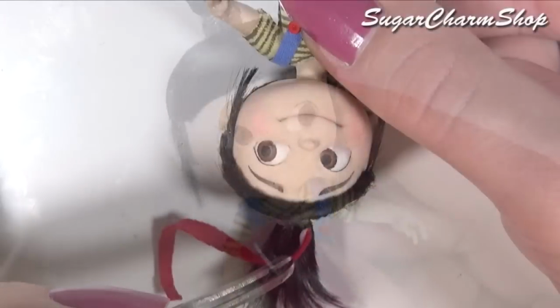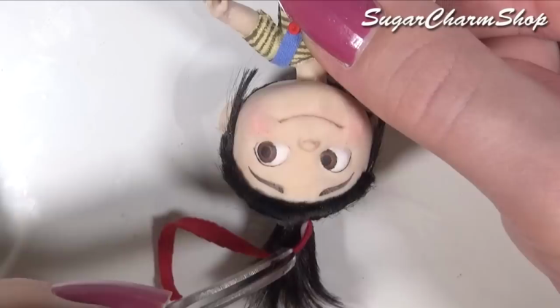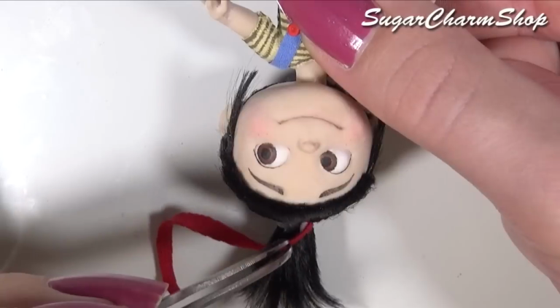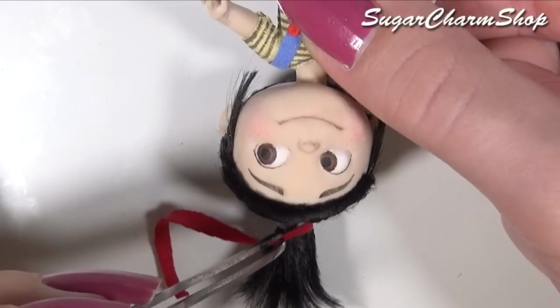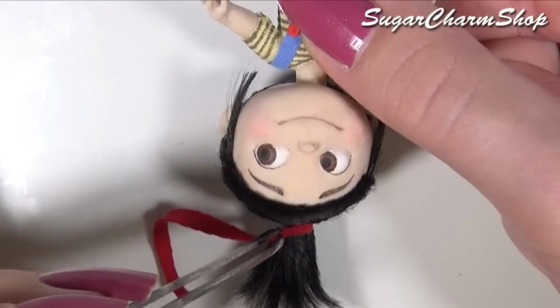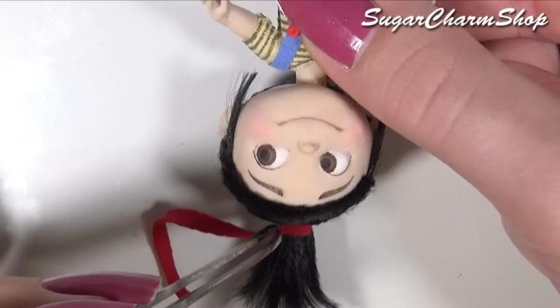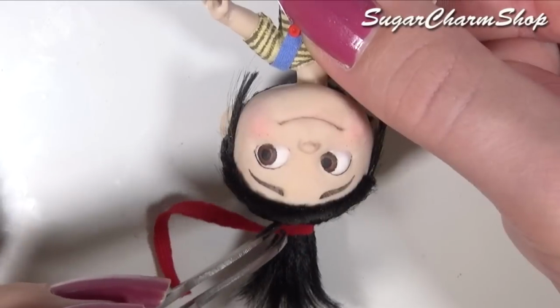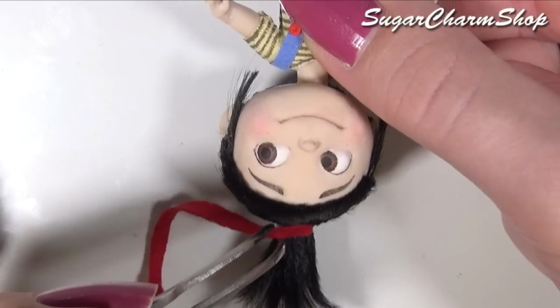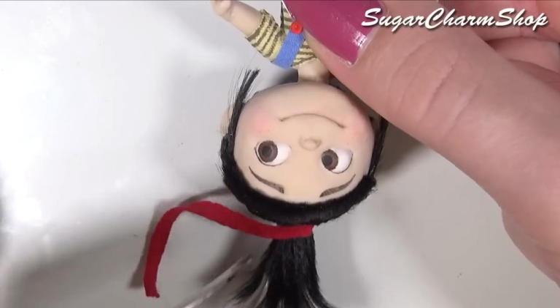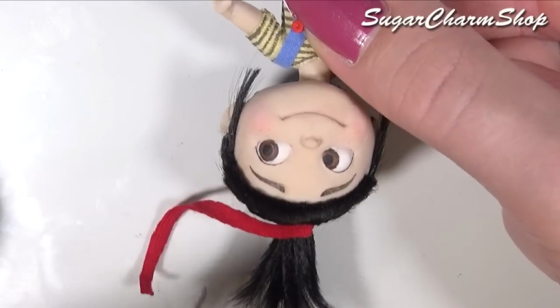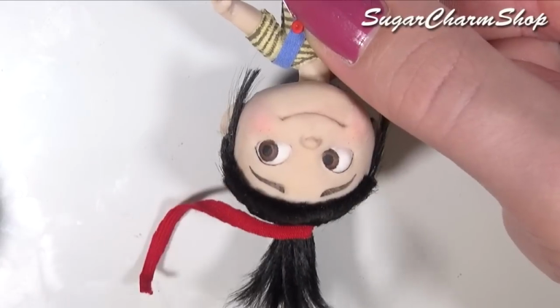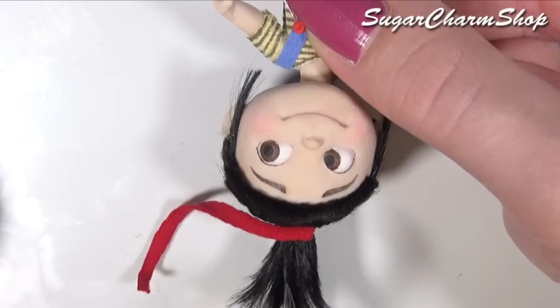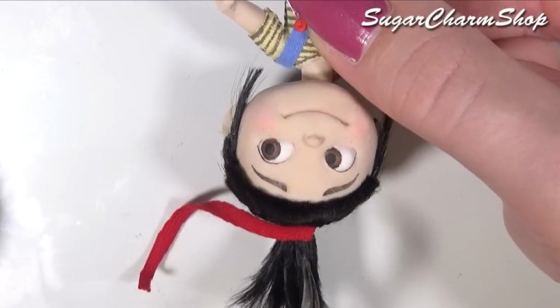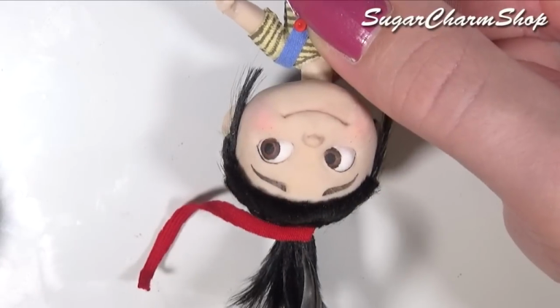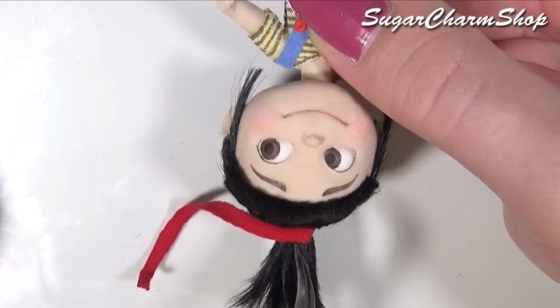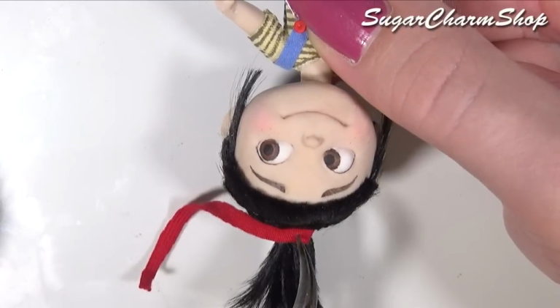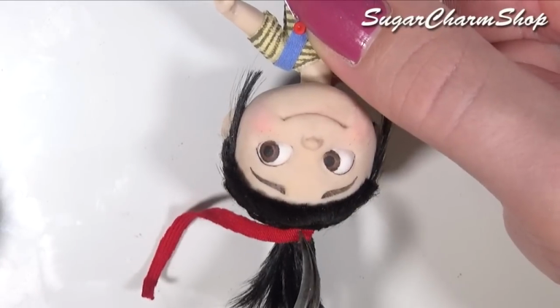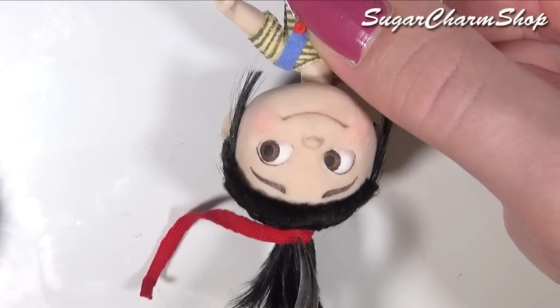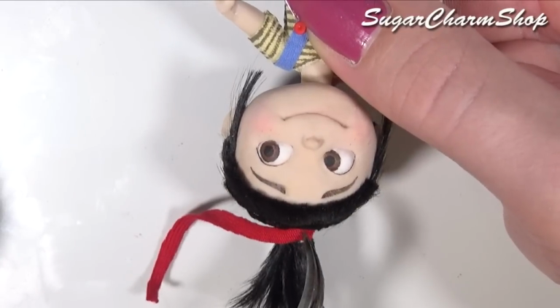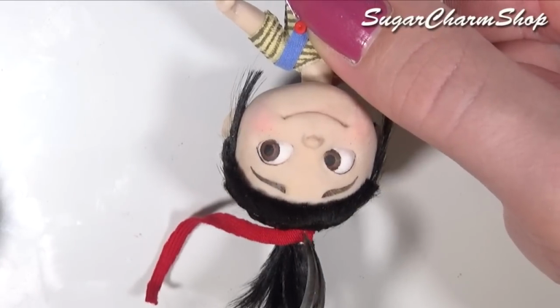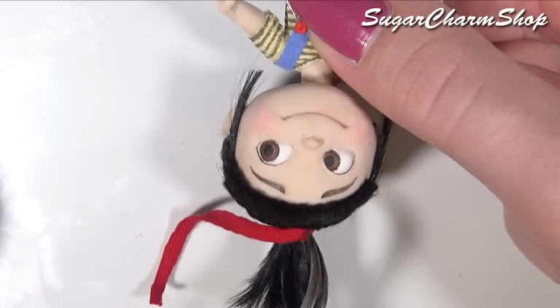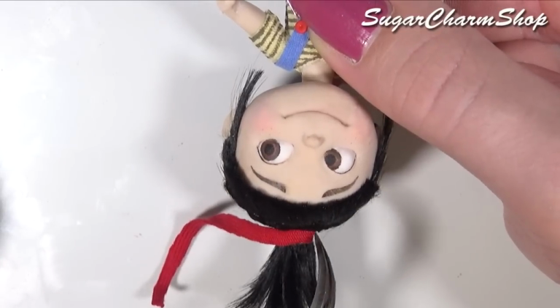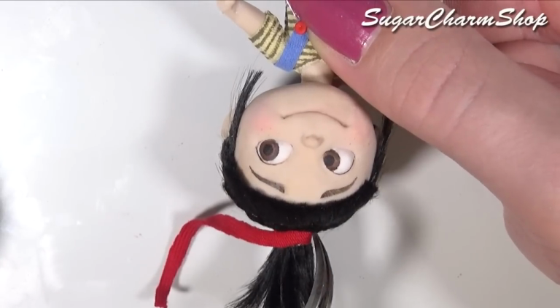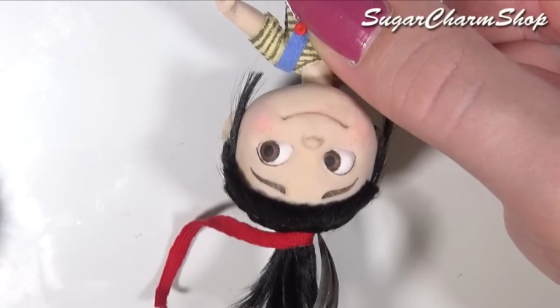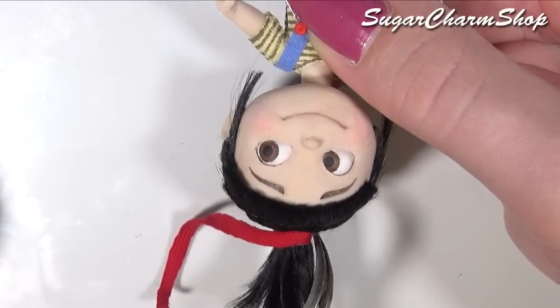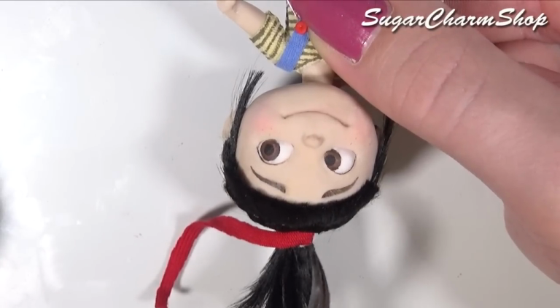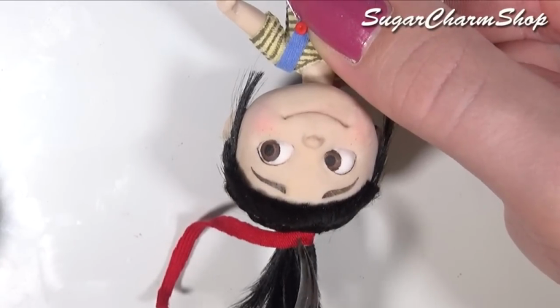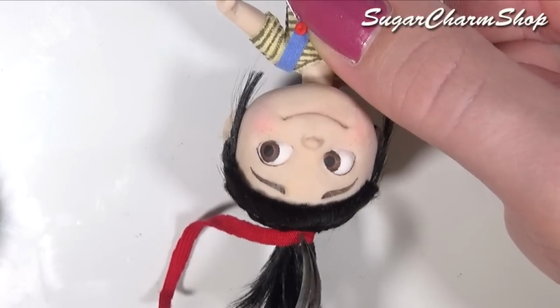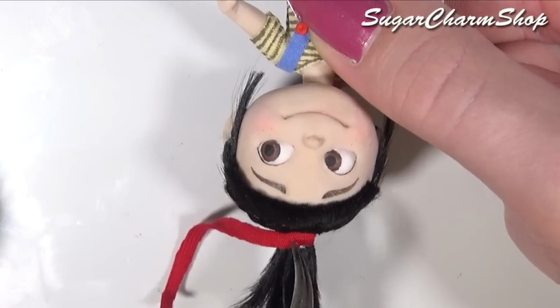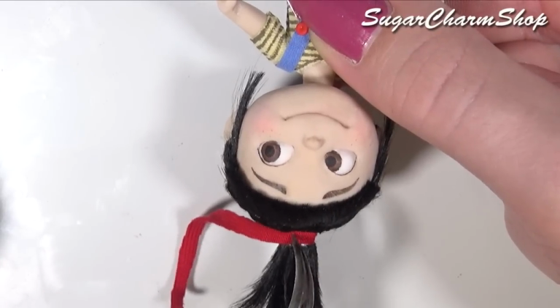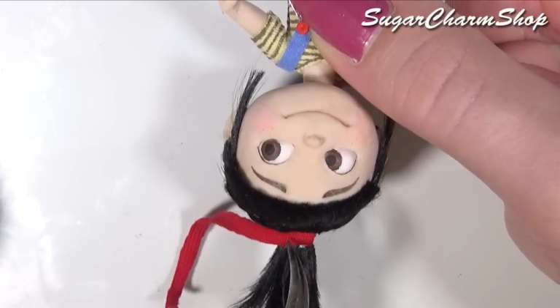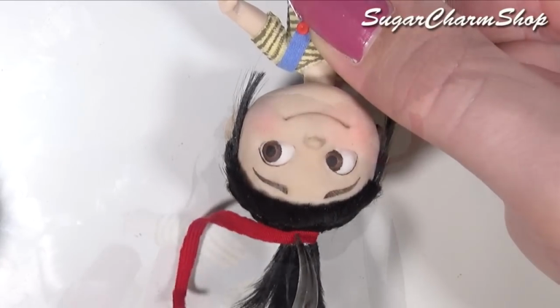Lastly, you just want to glue on some red fabric for the hair tie or scrunchie, and you're done.